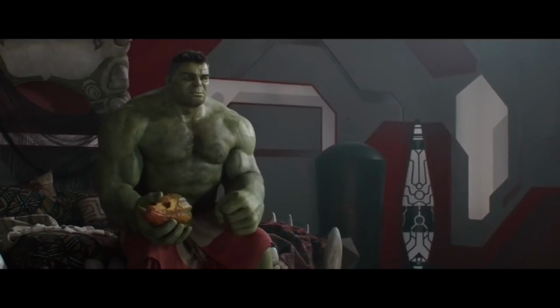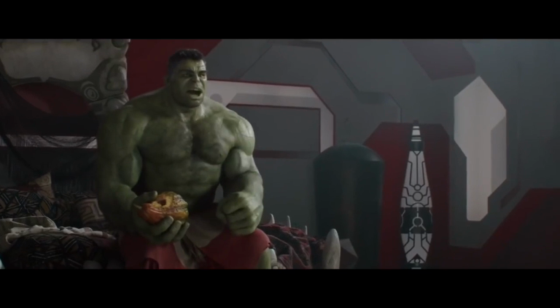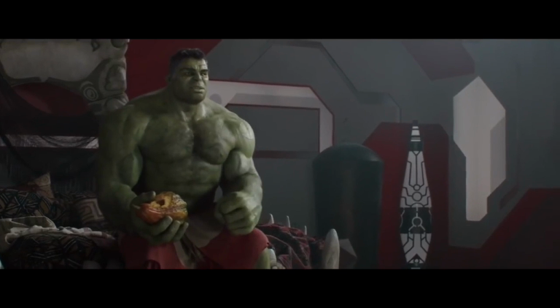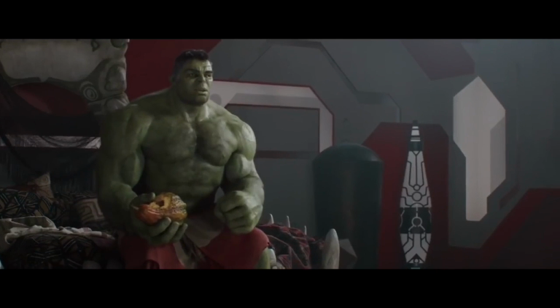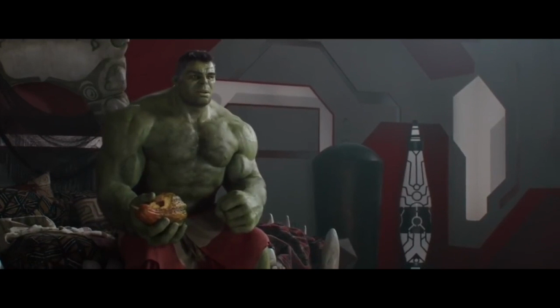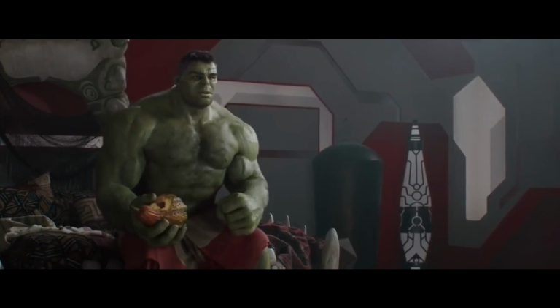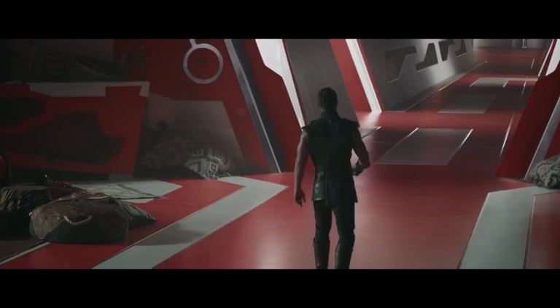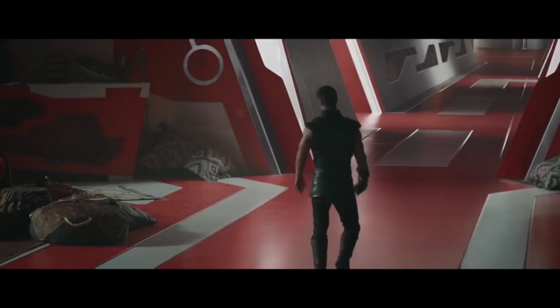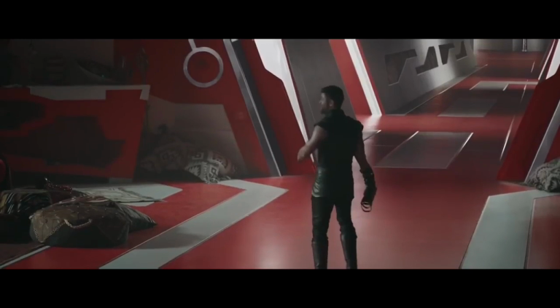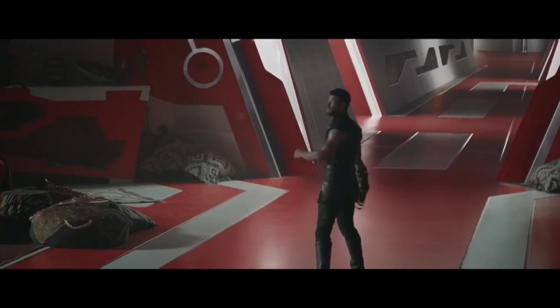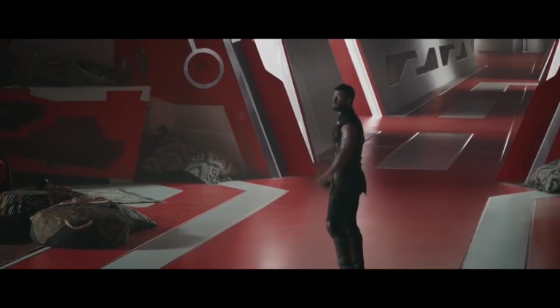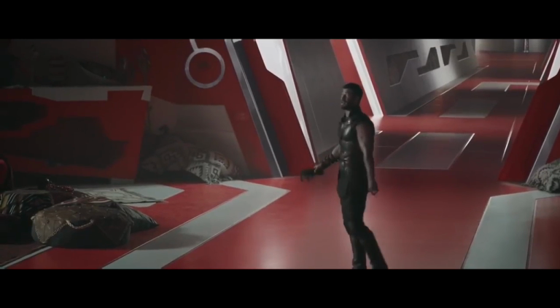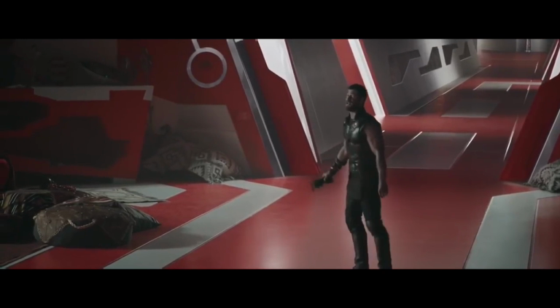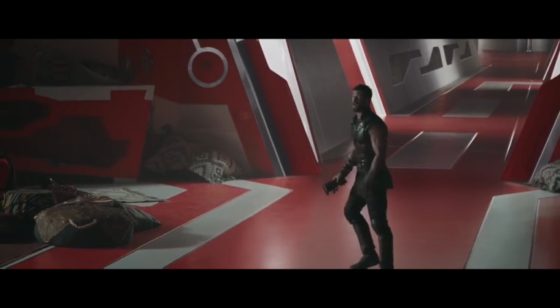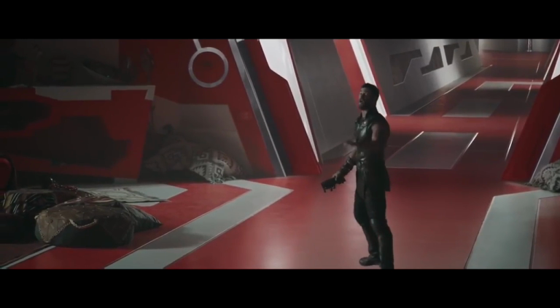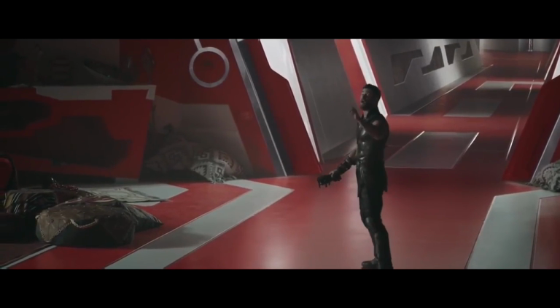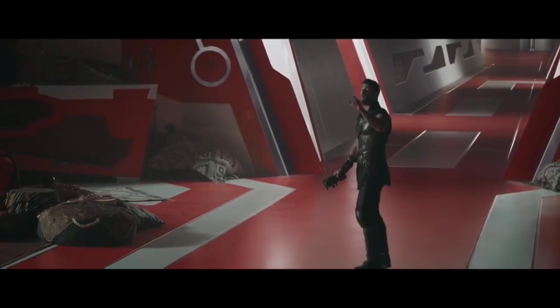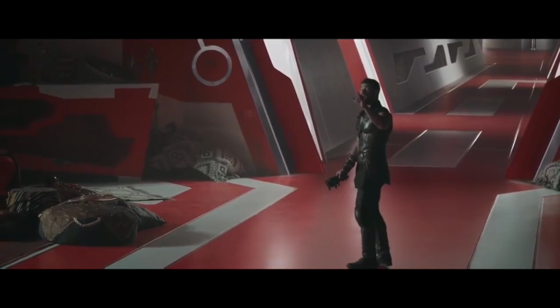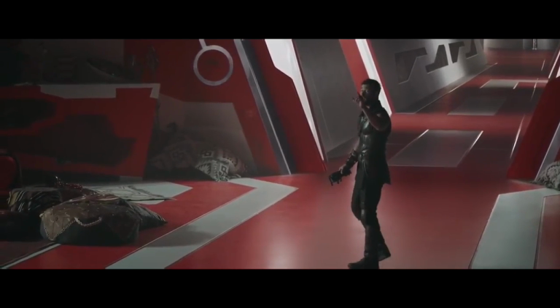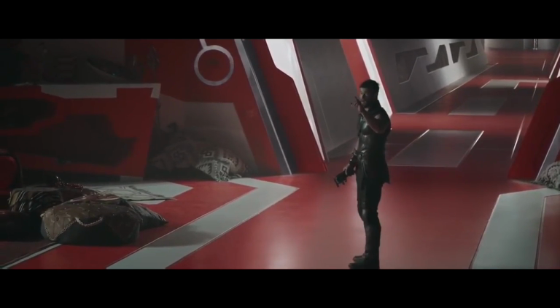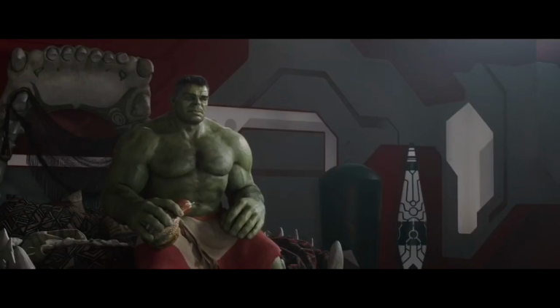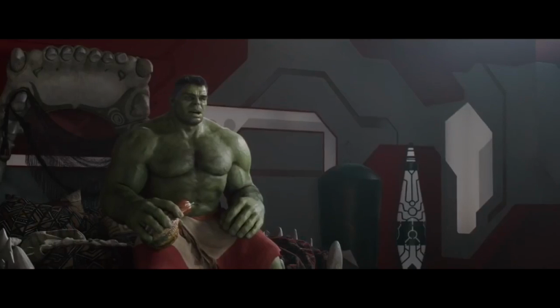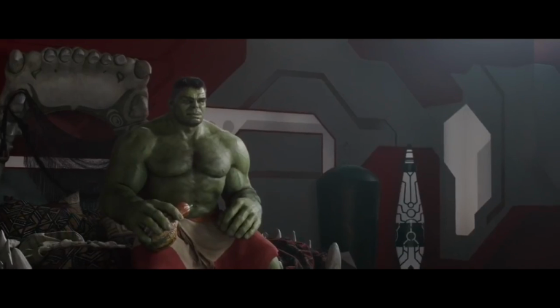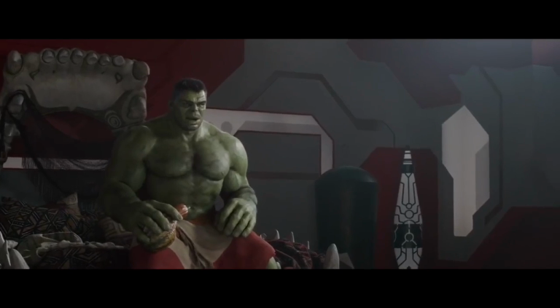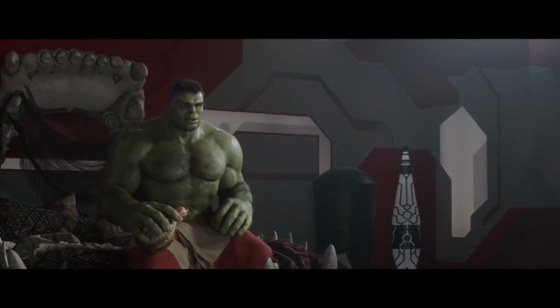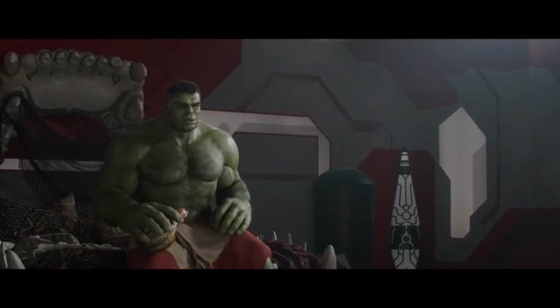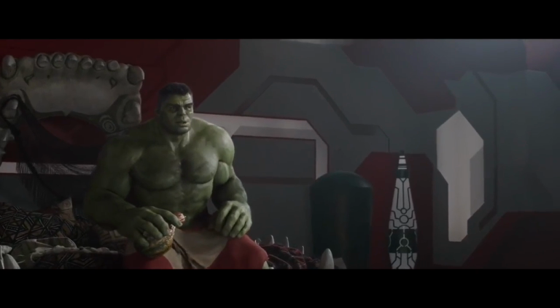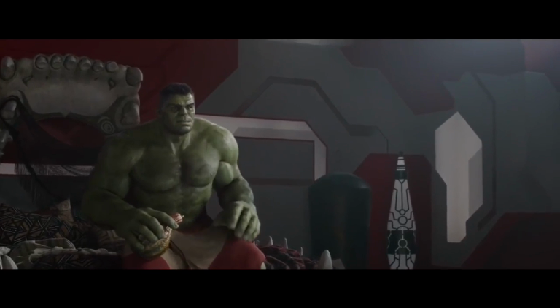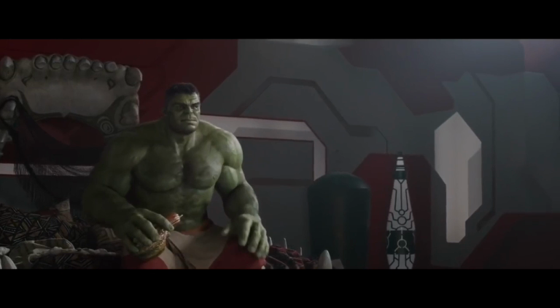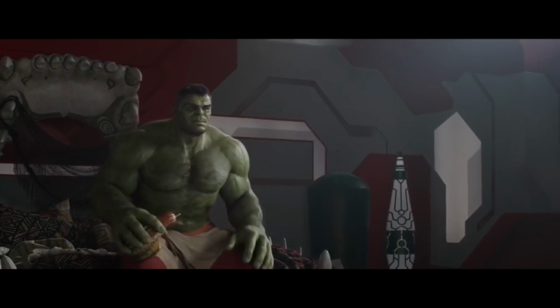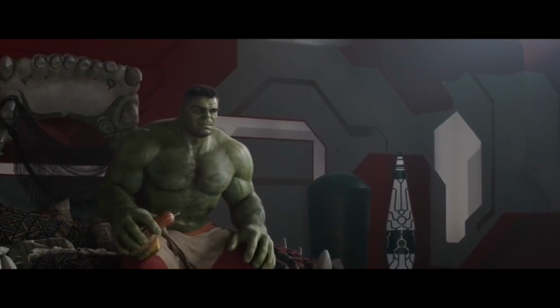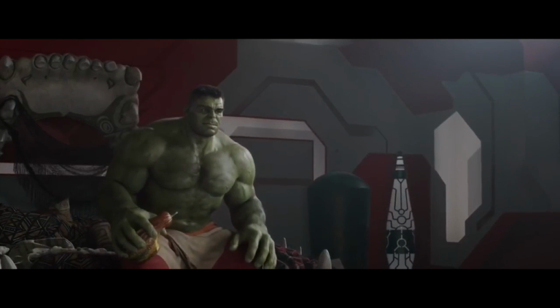Smash you. I just didn't smash anything. I won that fight. I smashed you. Yeah, sure, sure.